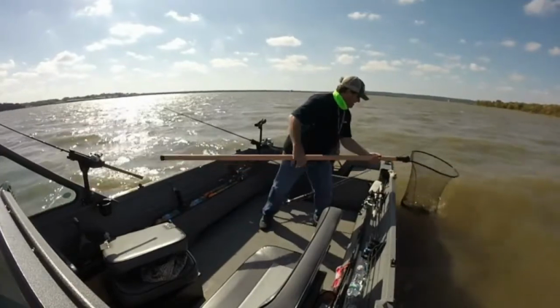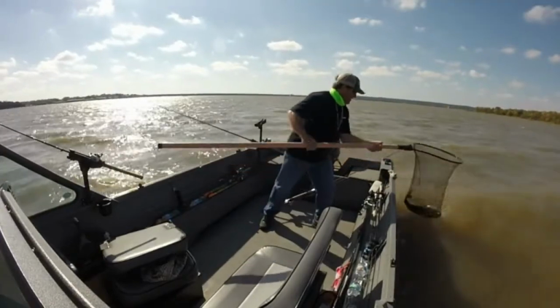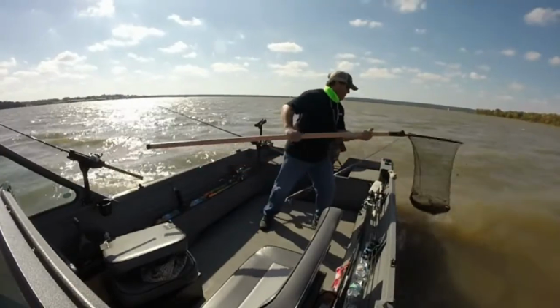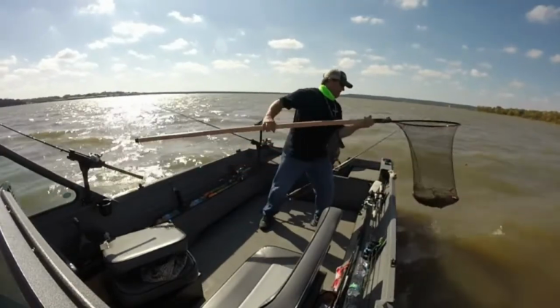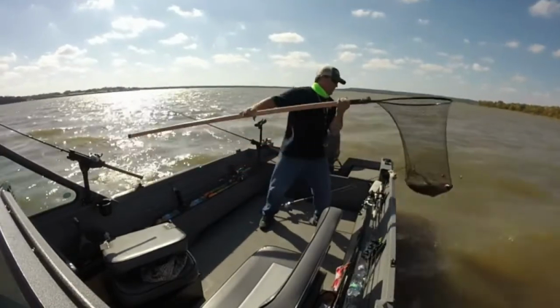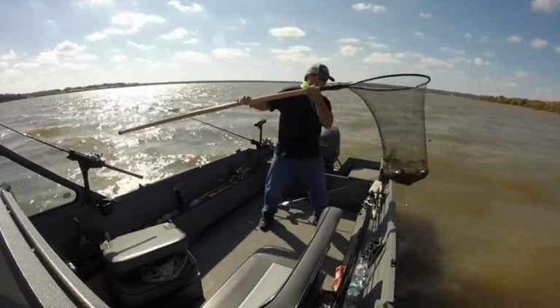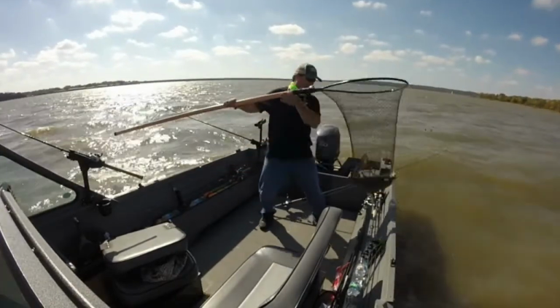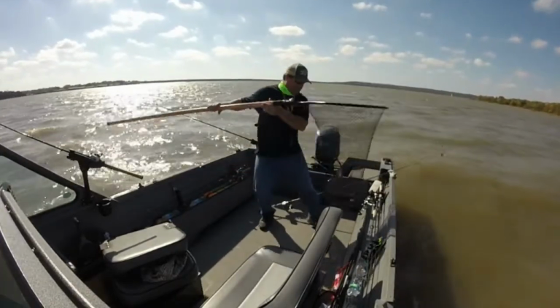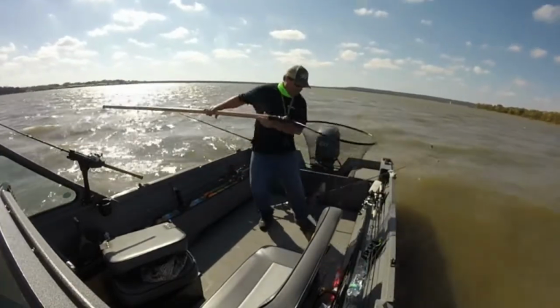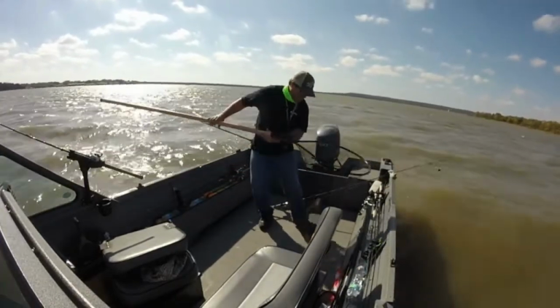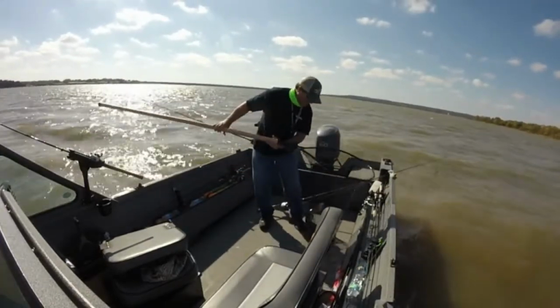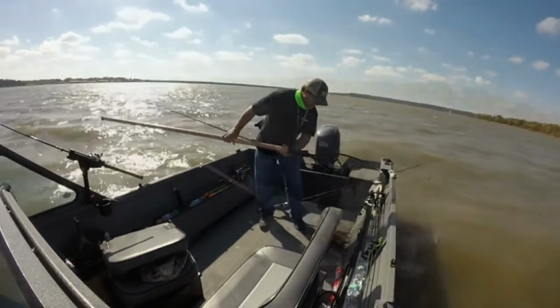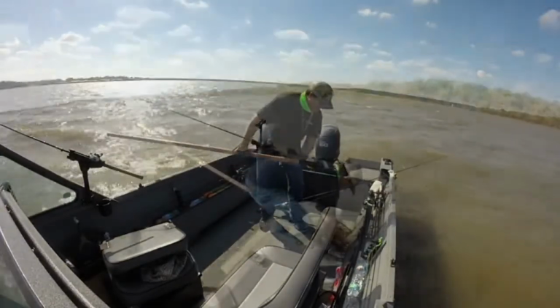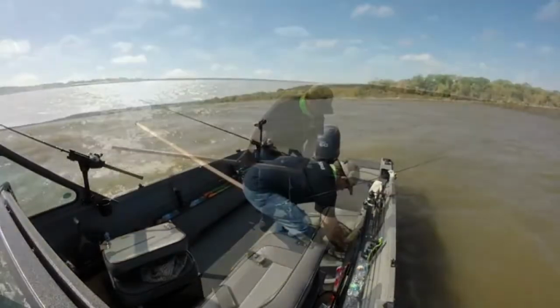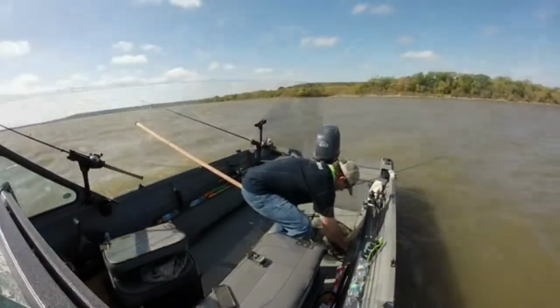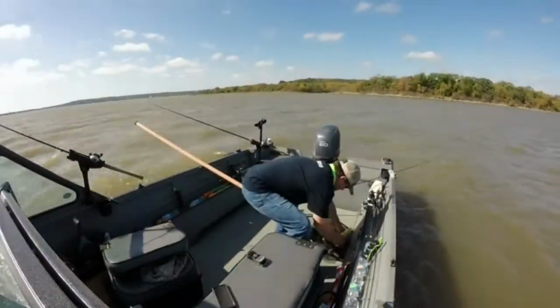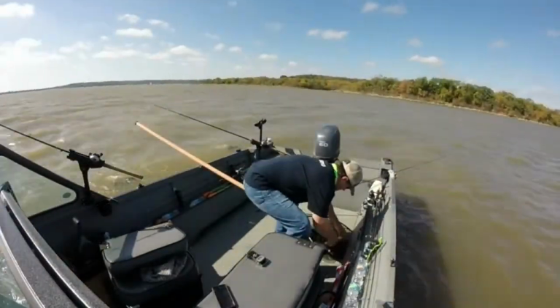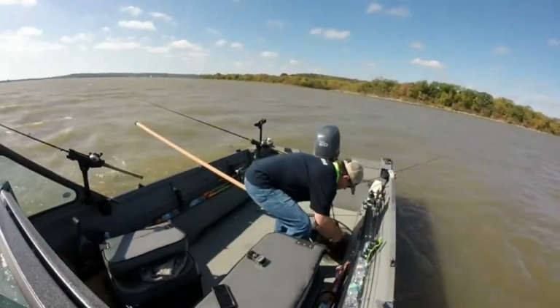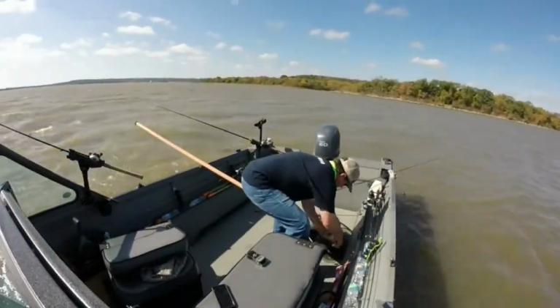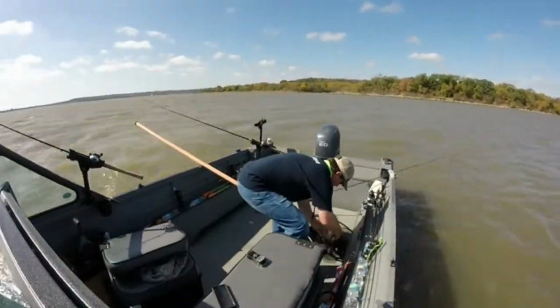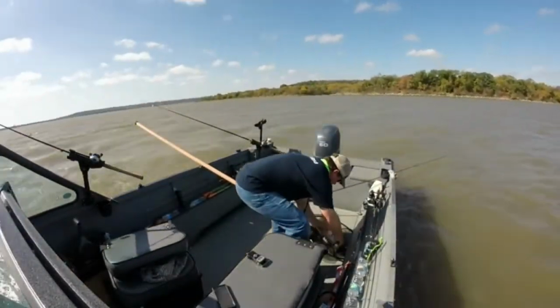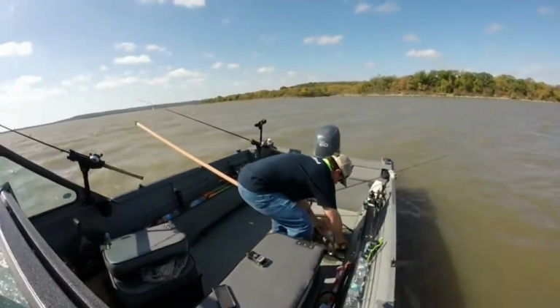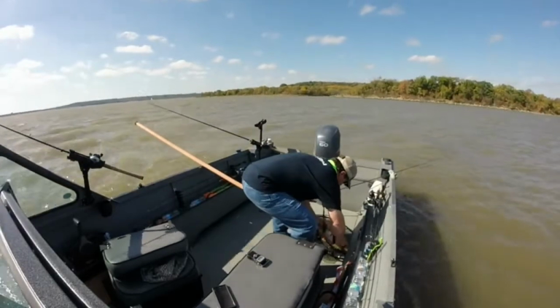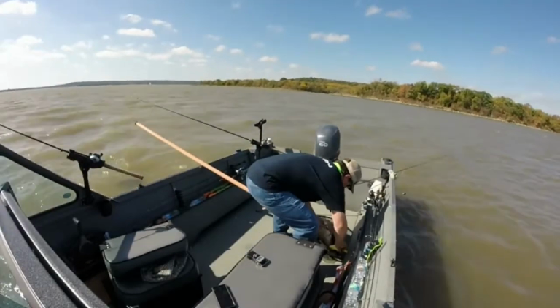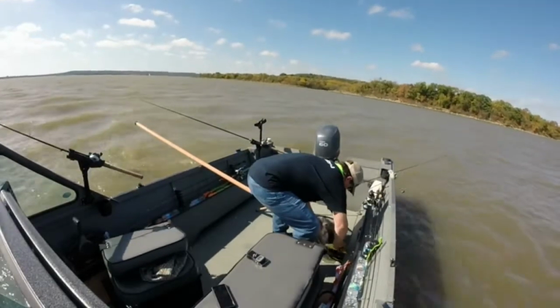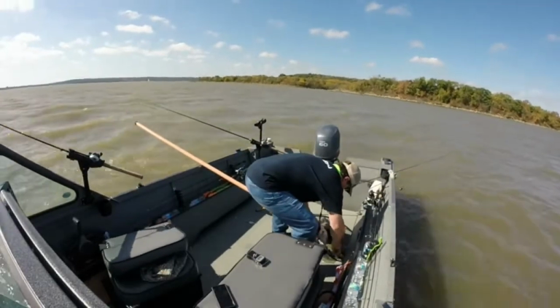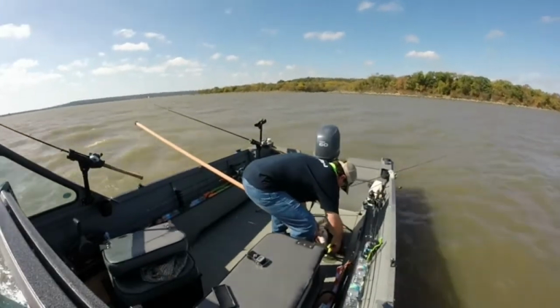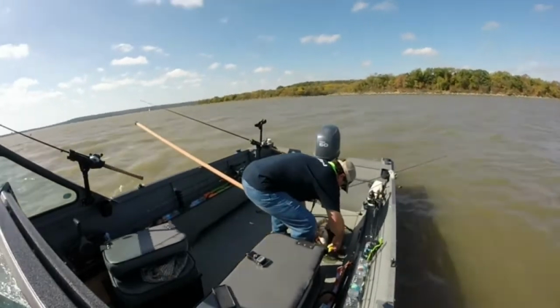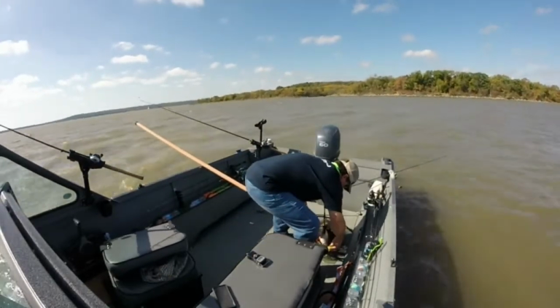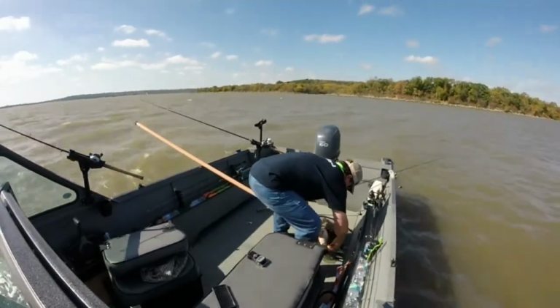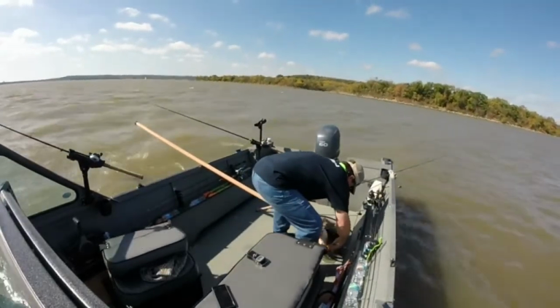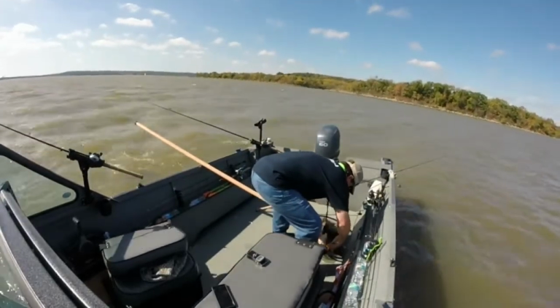Yeah, look at that channel, man. Look at that channel, baby.